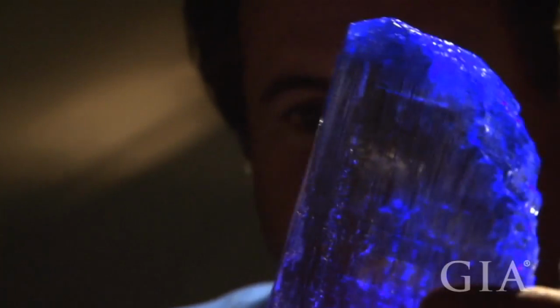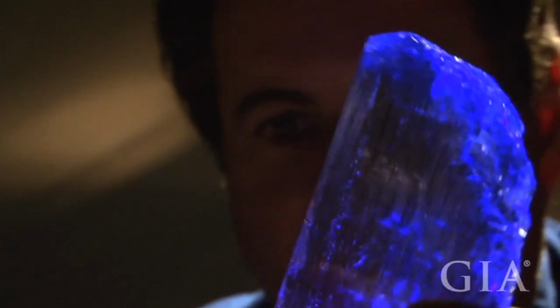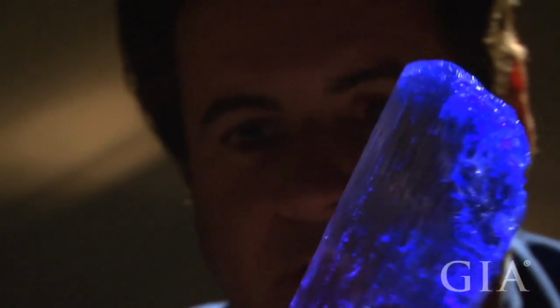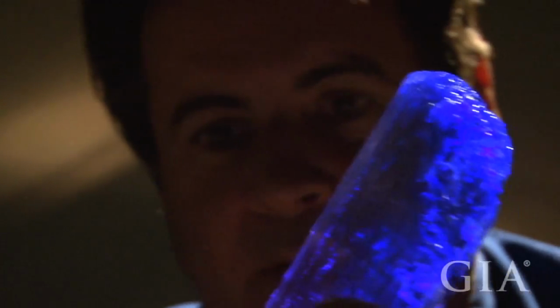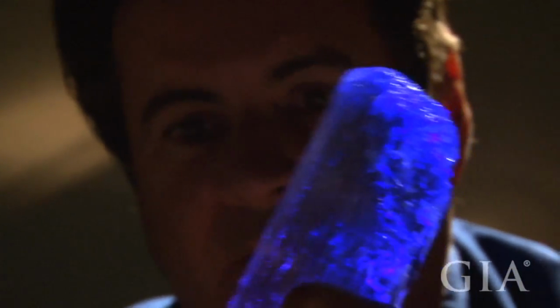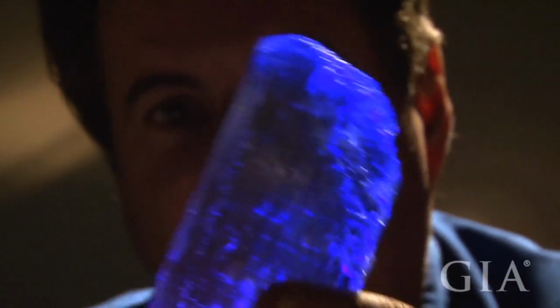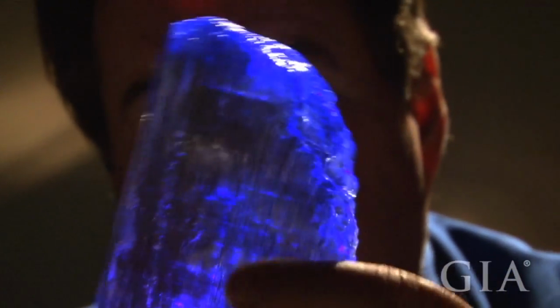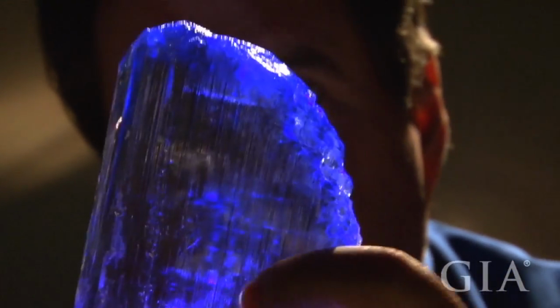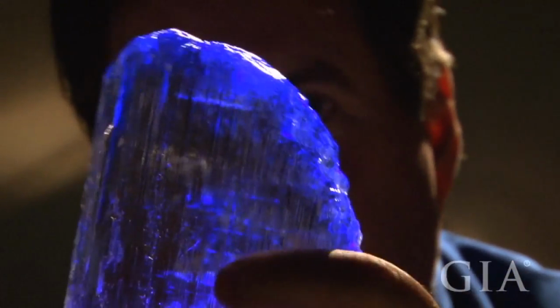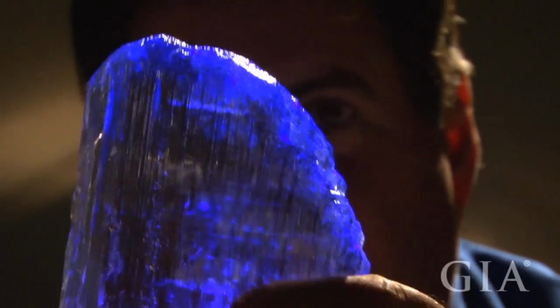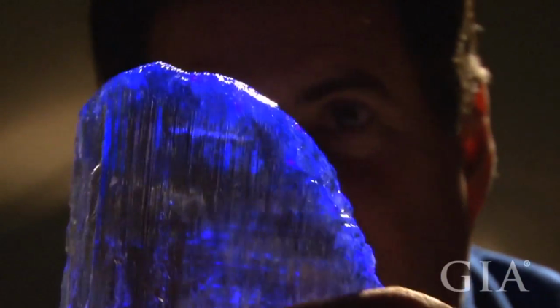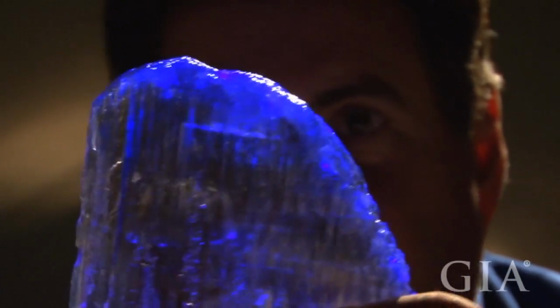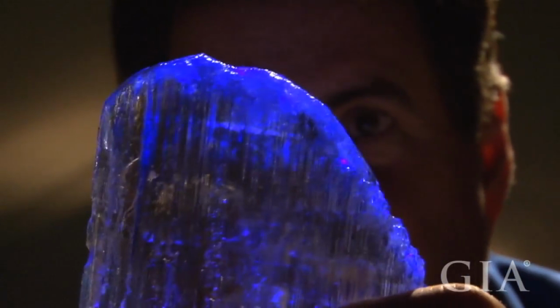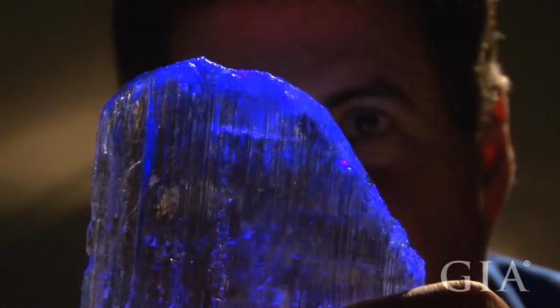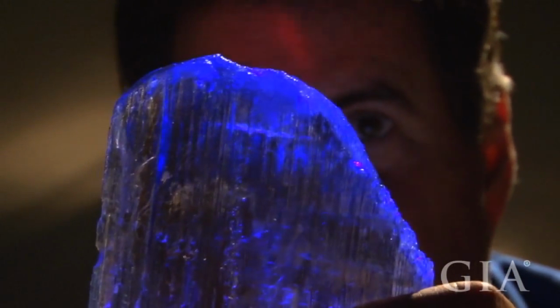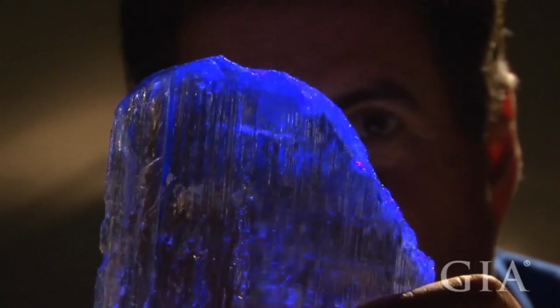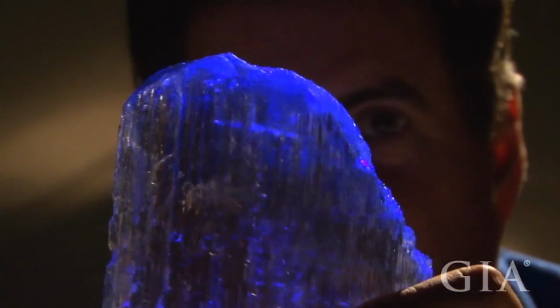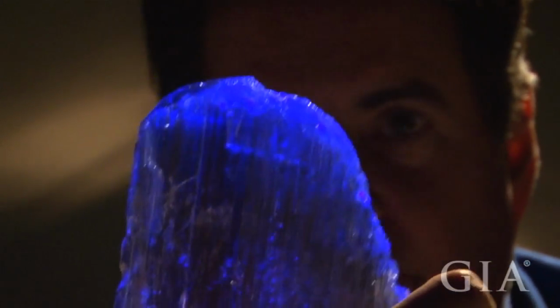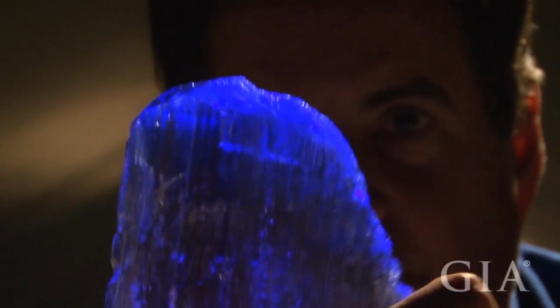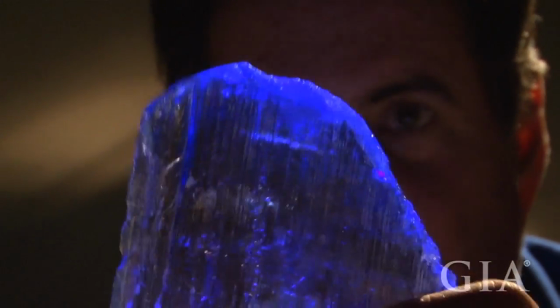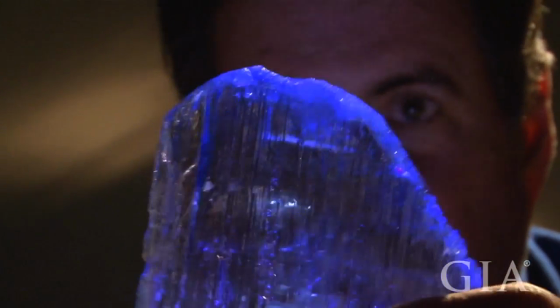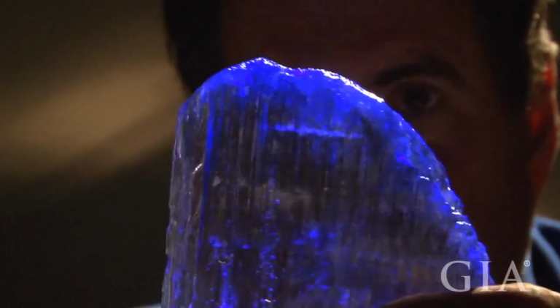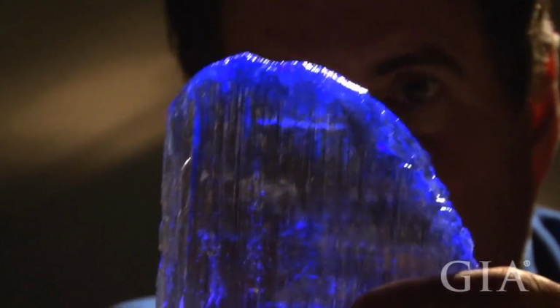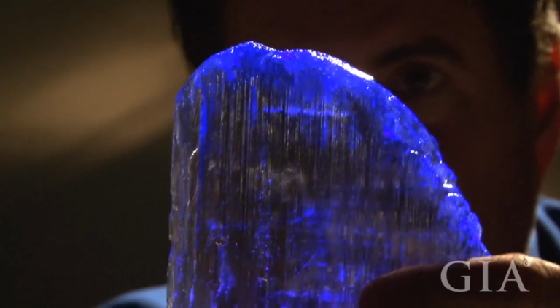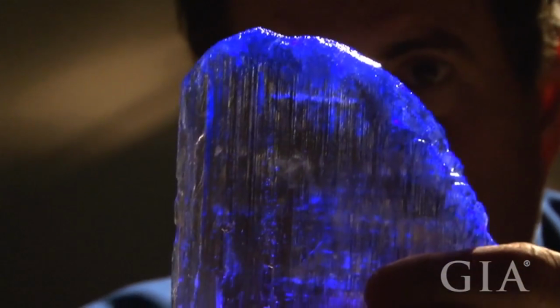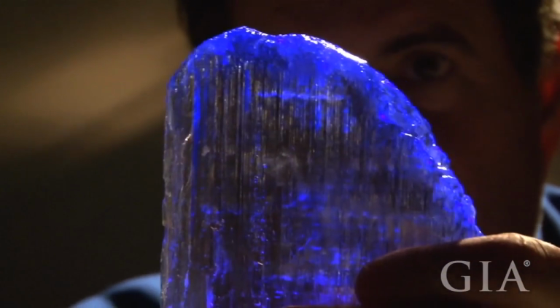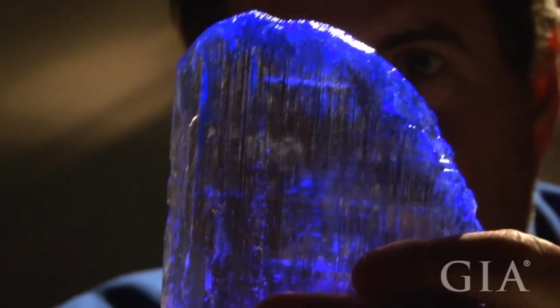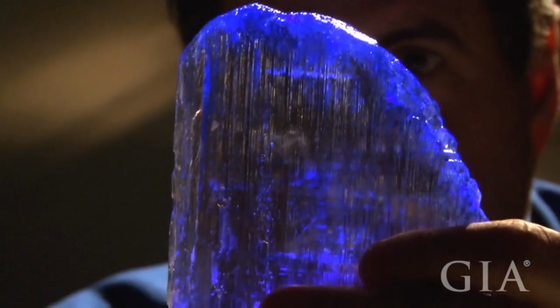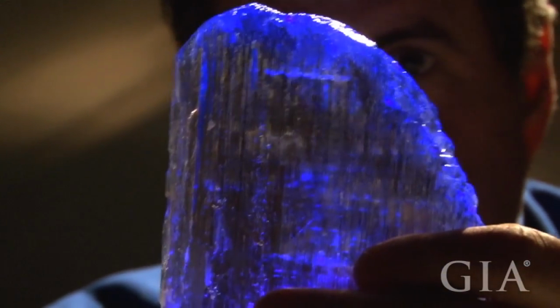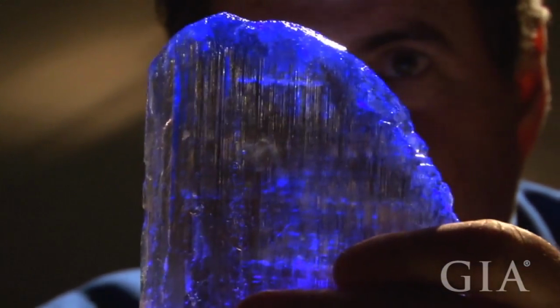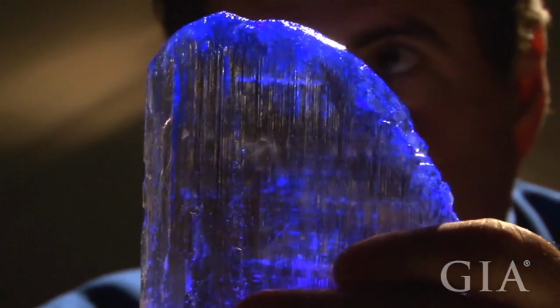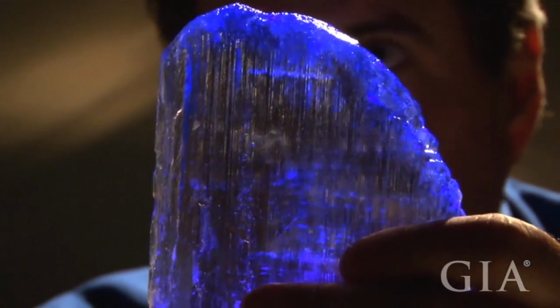No treatment of any kind has been done on these crystals — no heat, no radiation, no anything. This is as-found, natural.